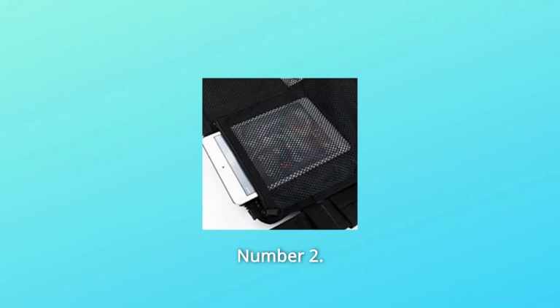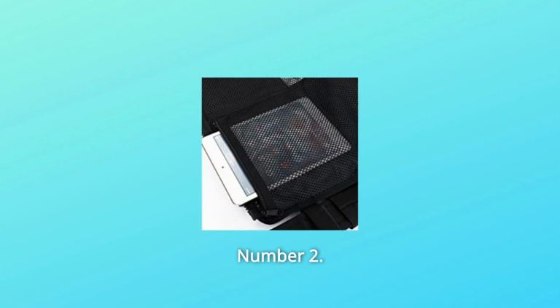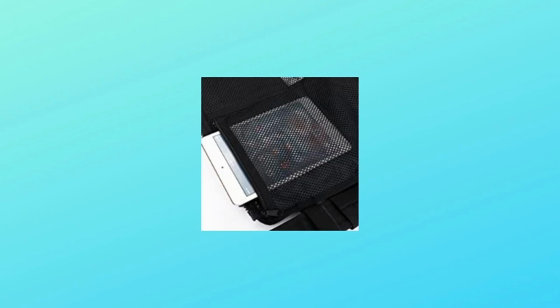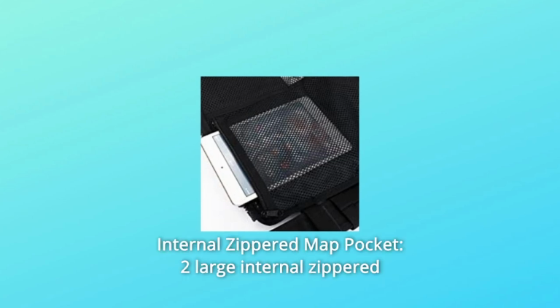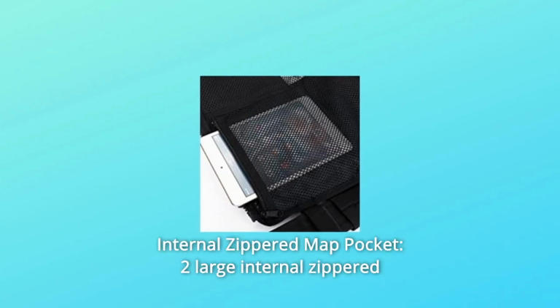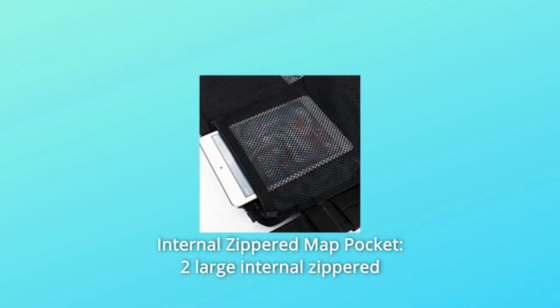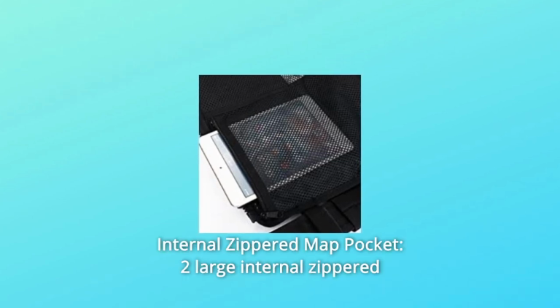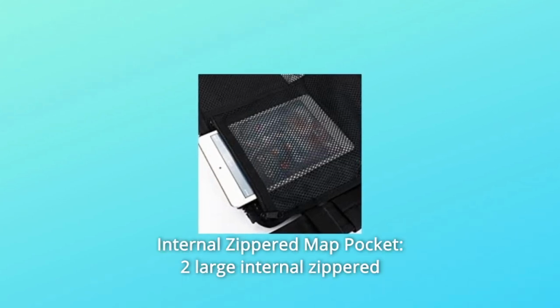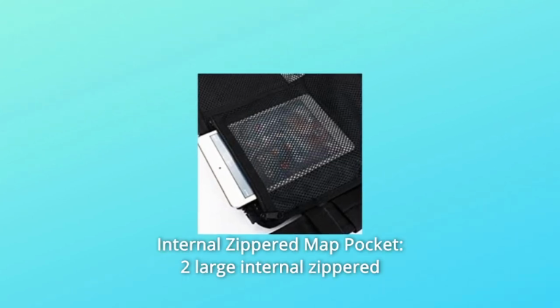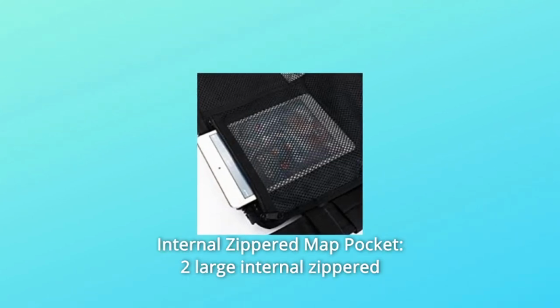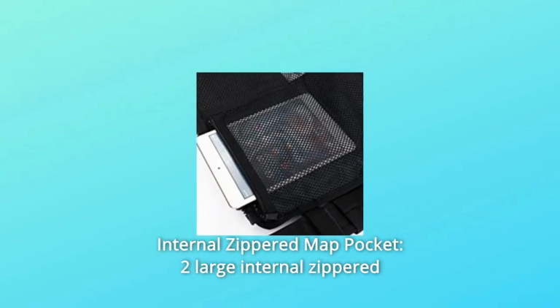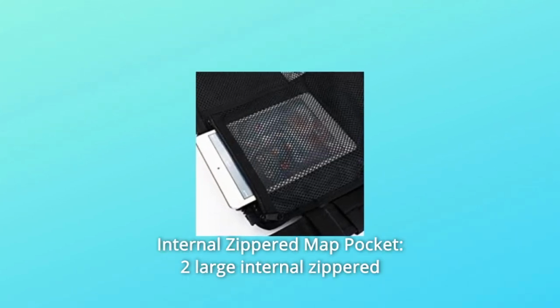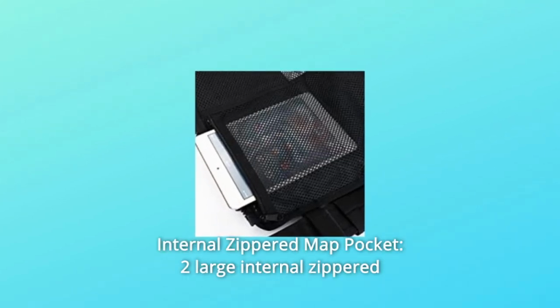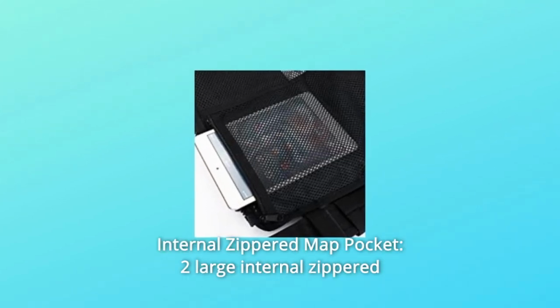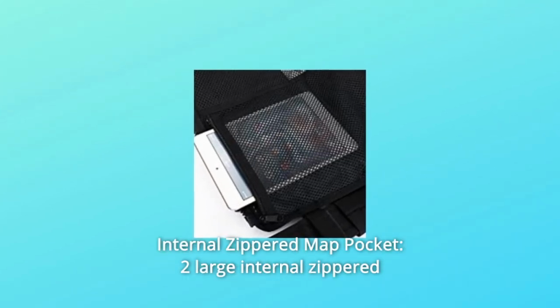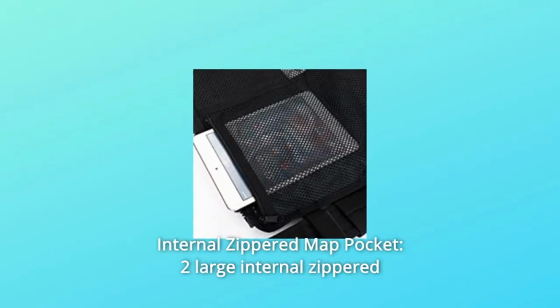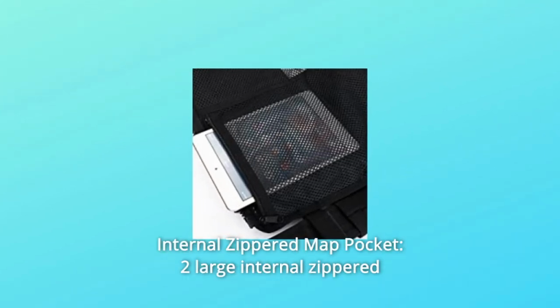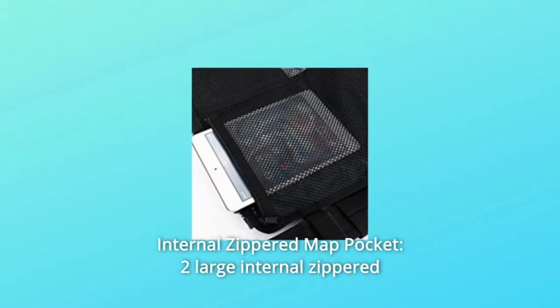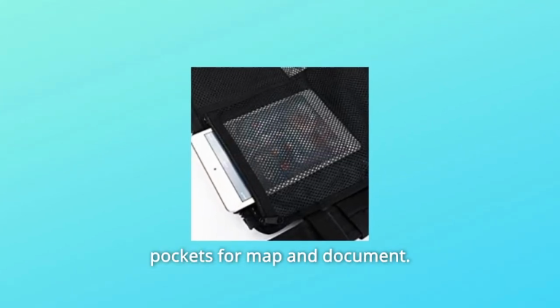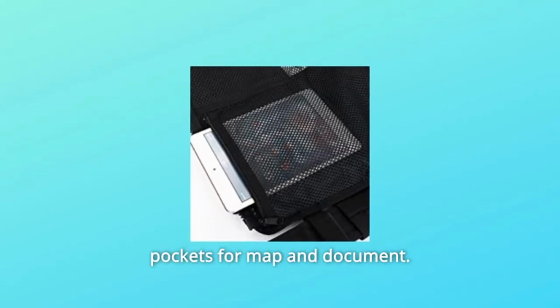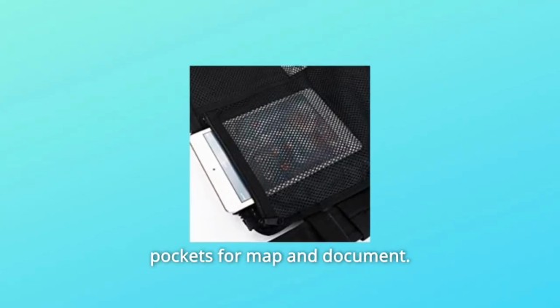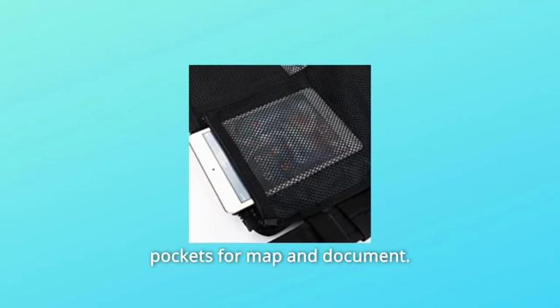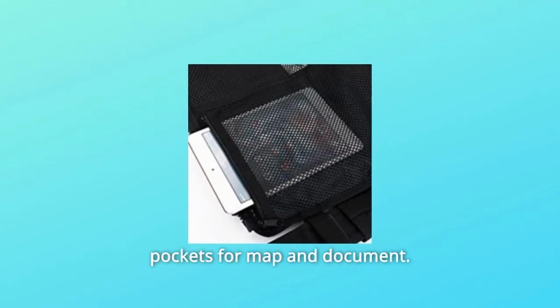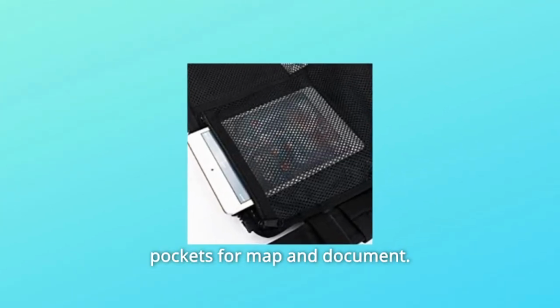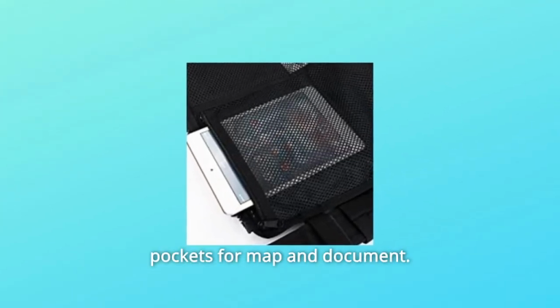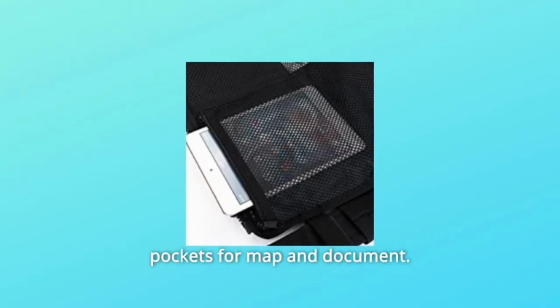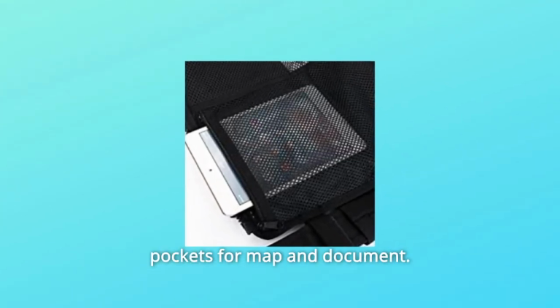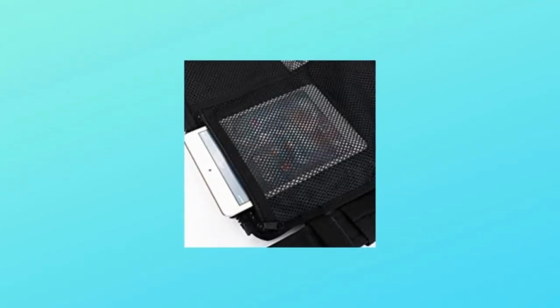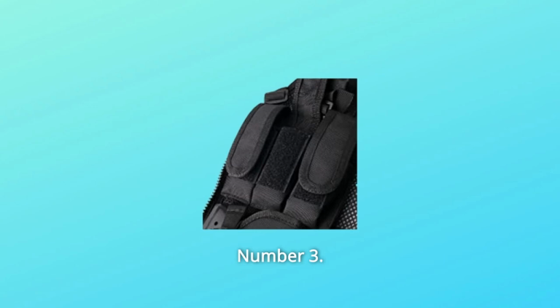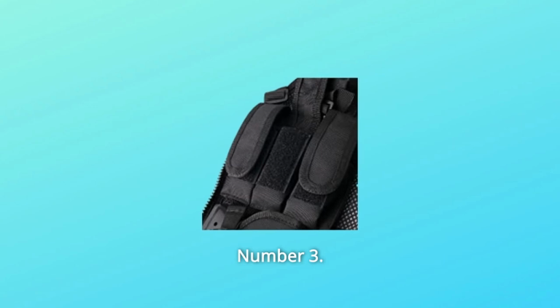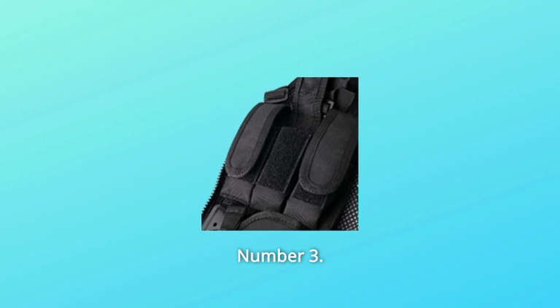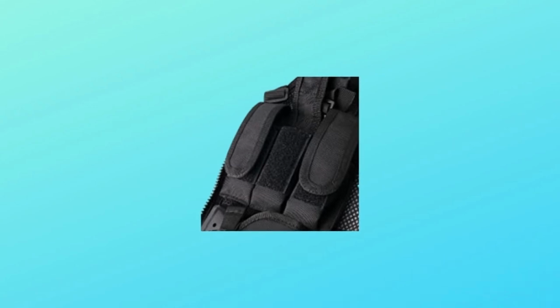Number 2: Internal Zippered Map Pocket. Two large internal zippered pockets for map and document. Number 3: